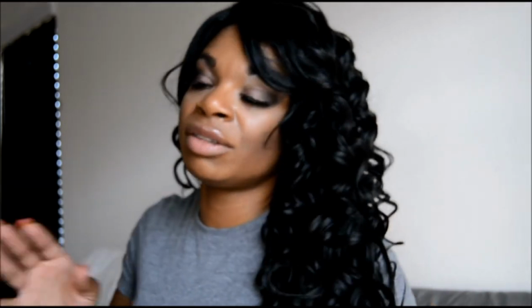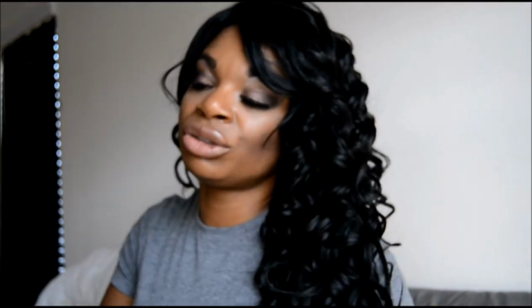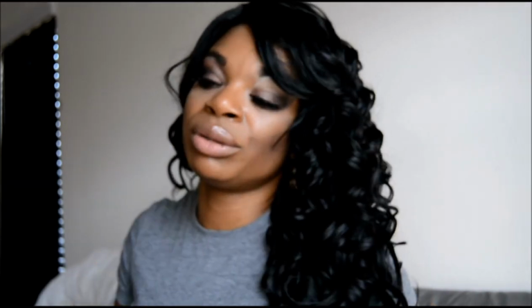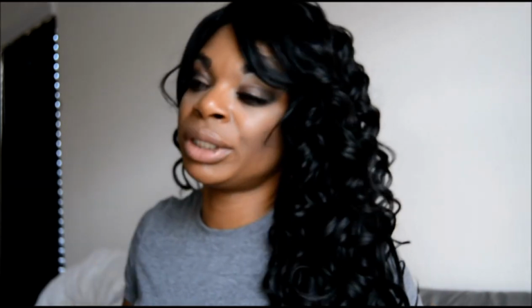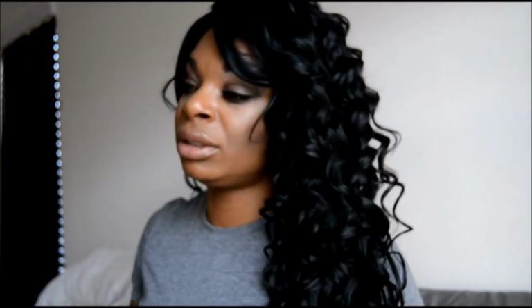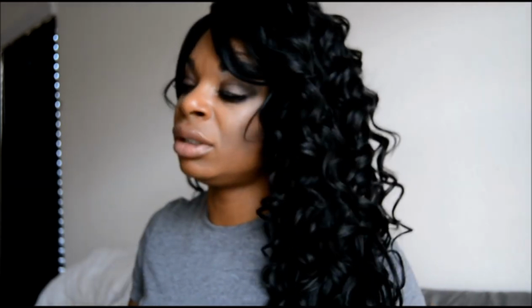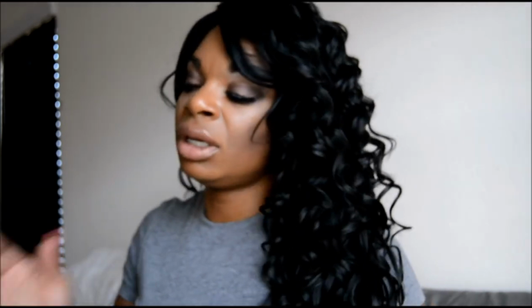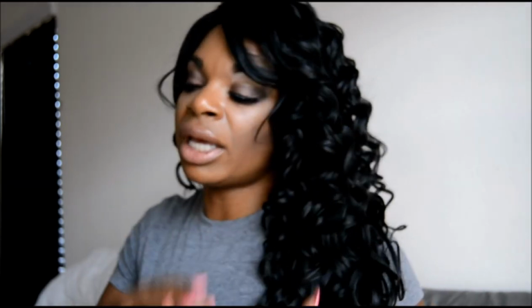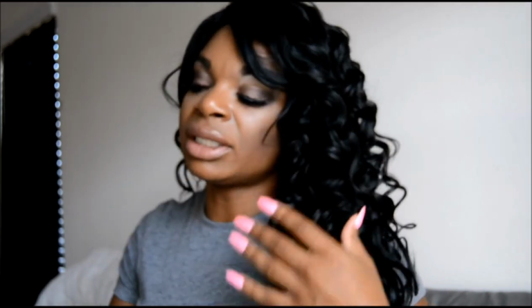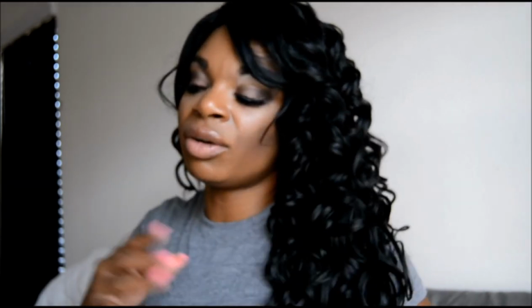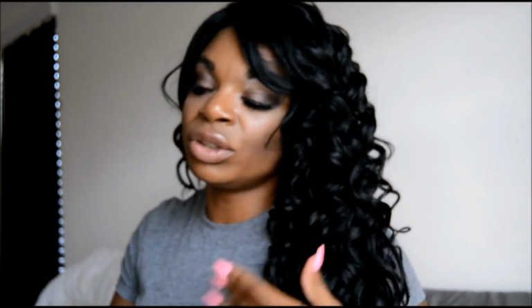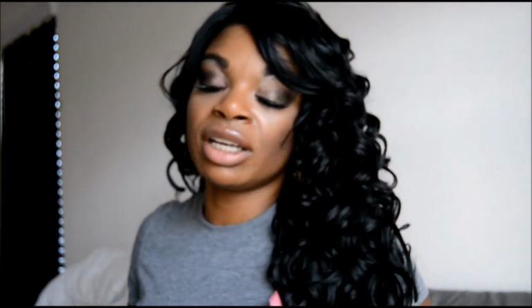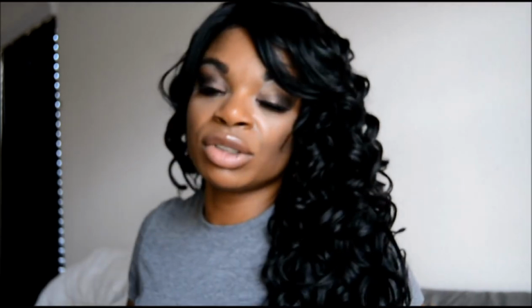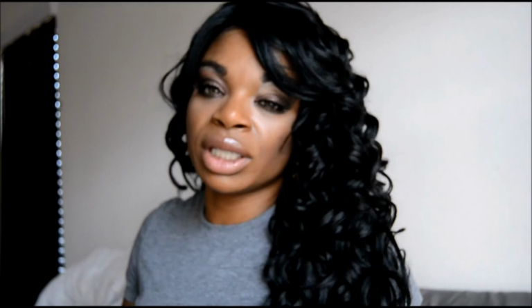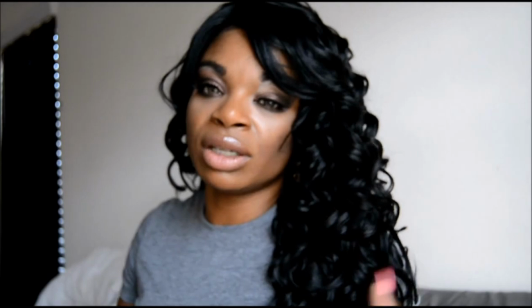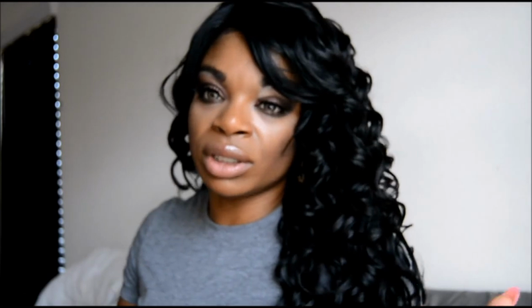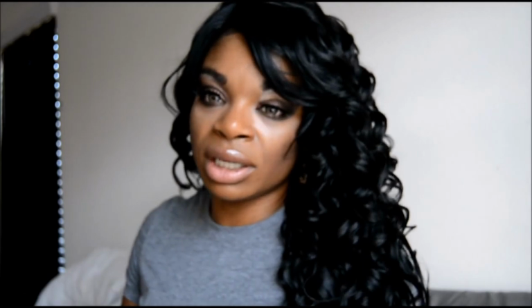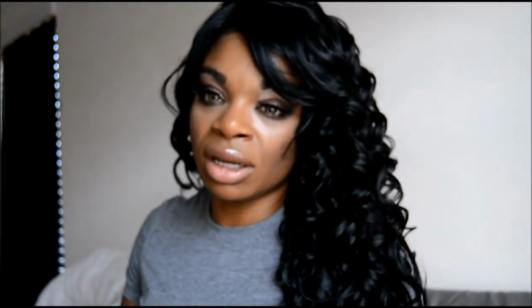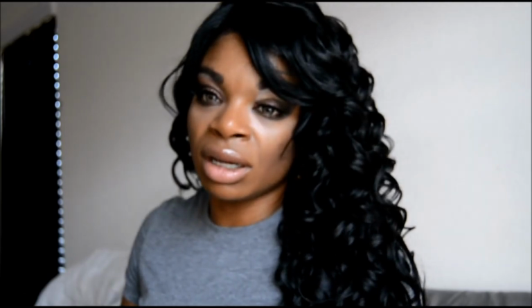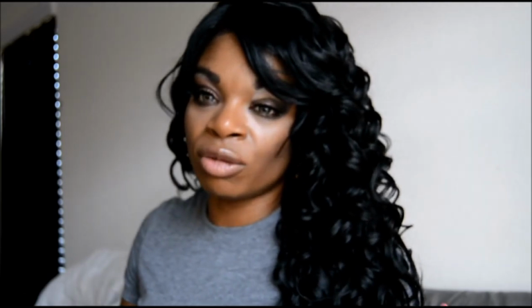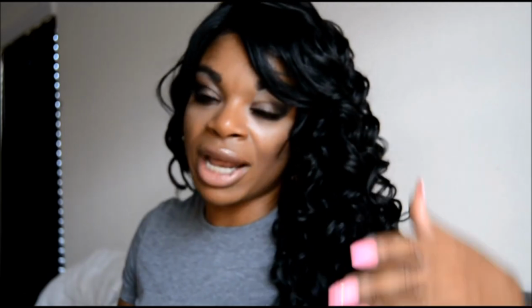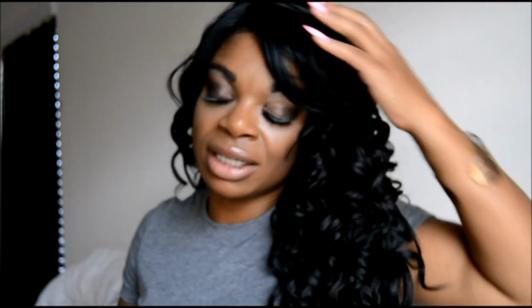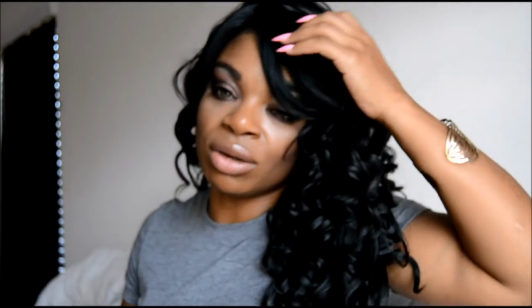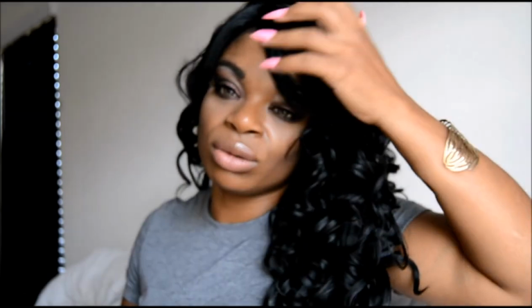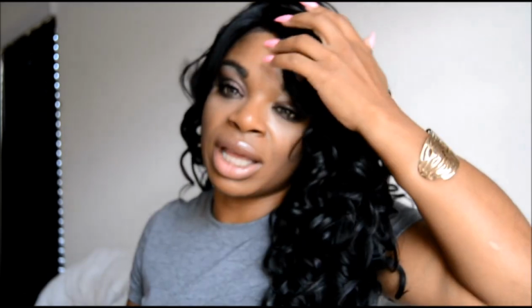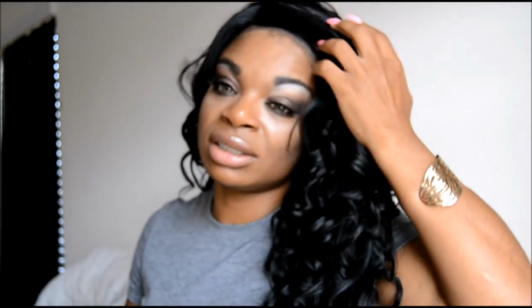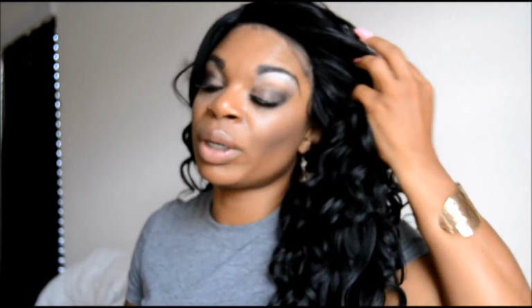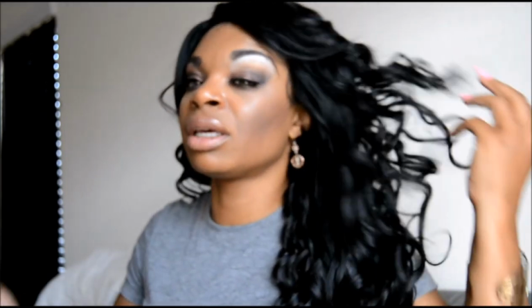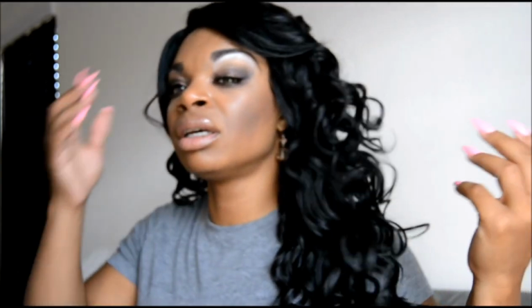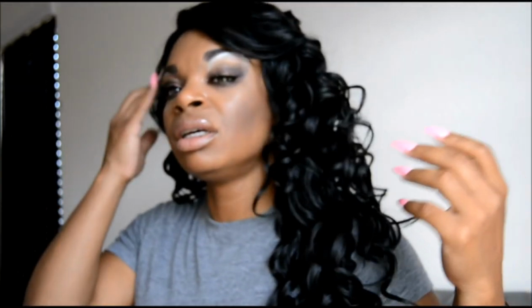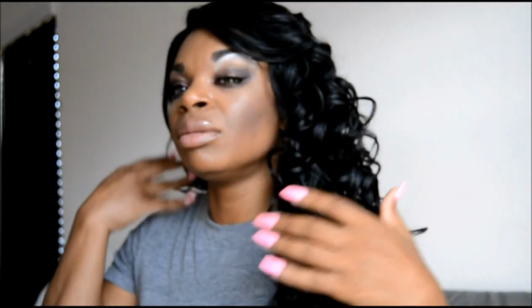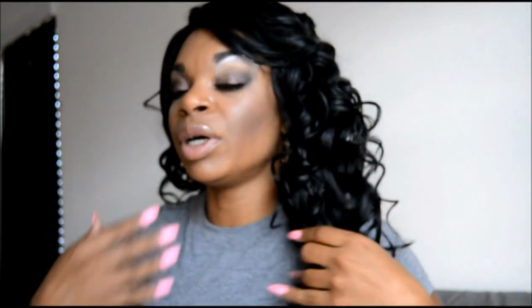I rotate my wigs — I have a curly wig and then a straight one, and I just kind of rotate them so they don't get ratty and old as quick.